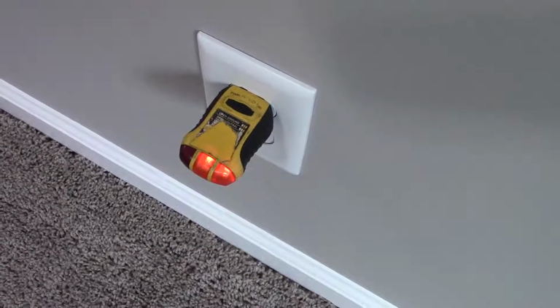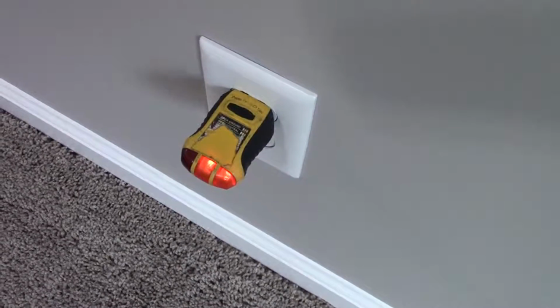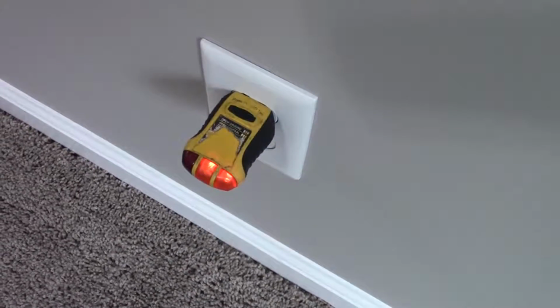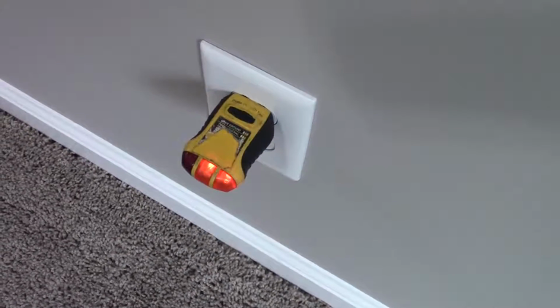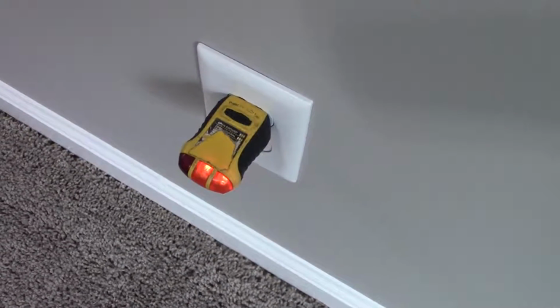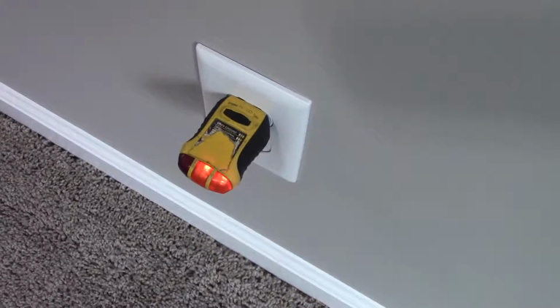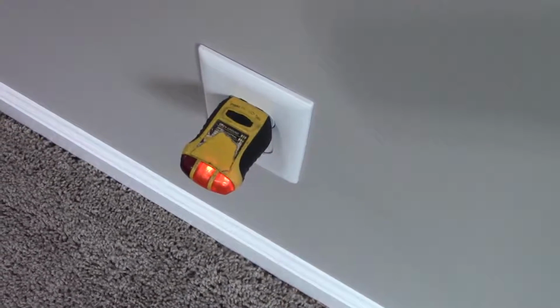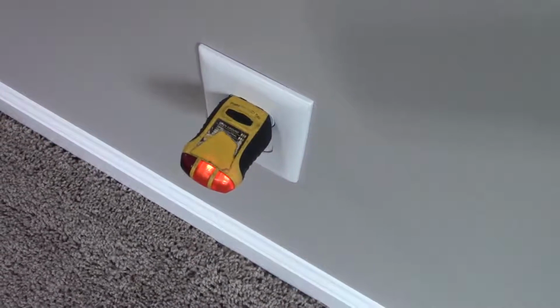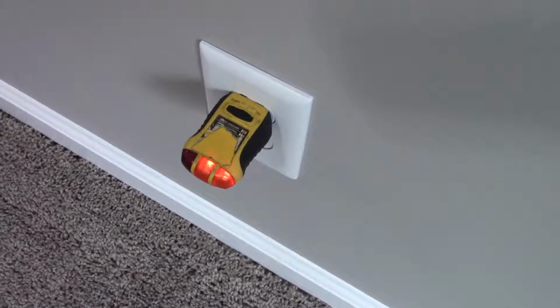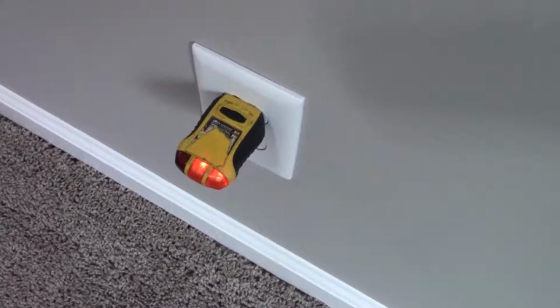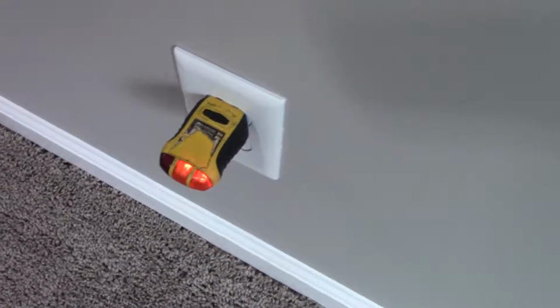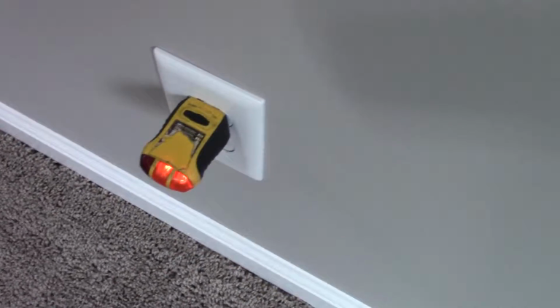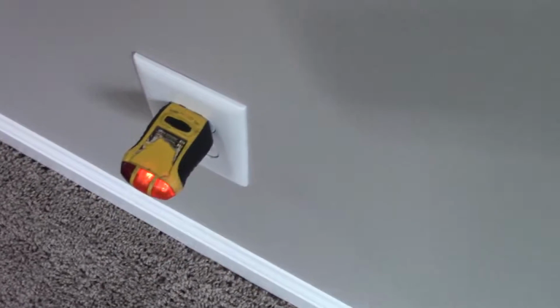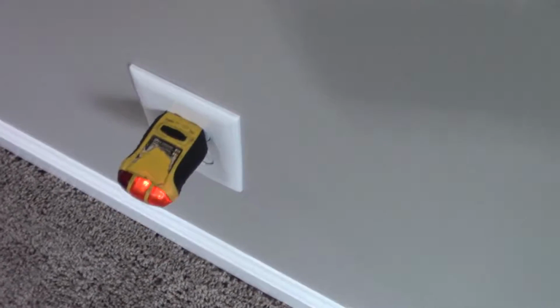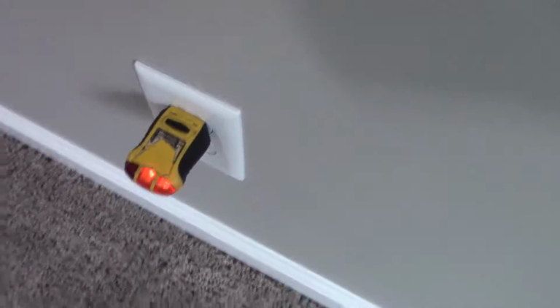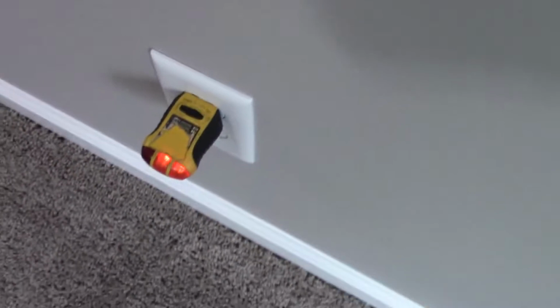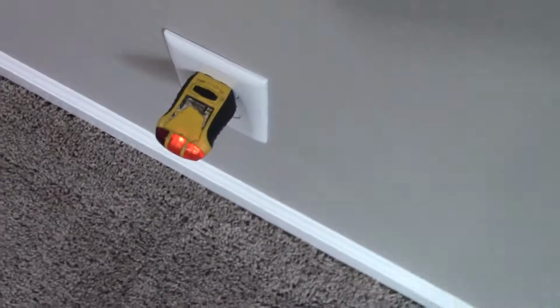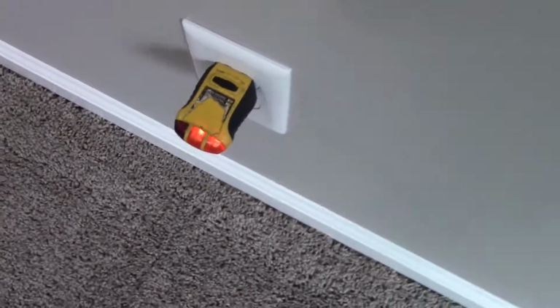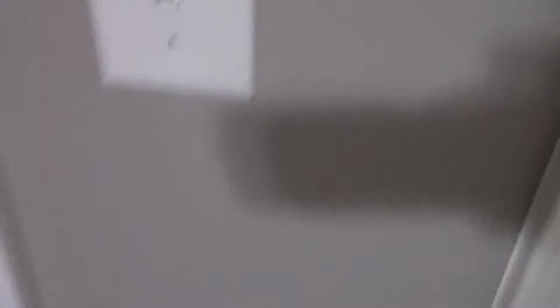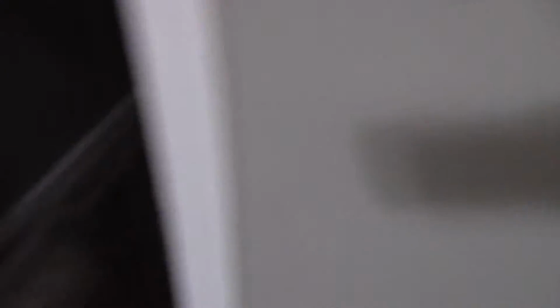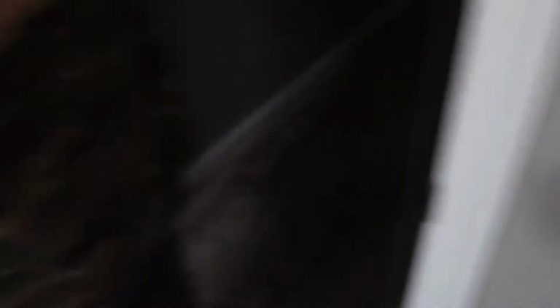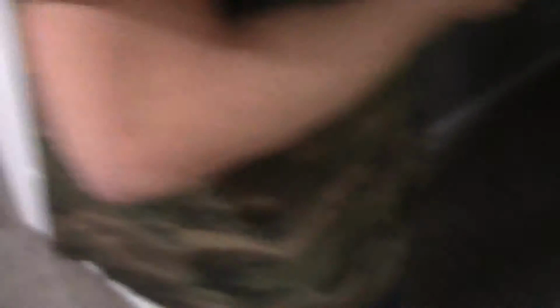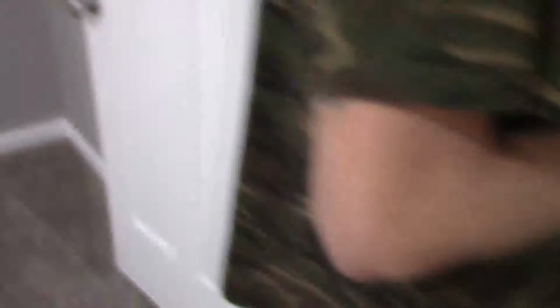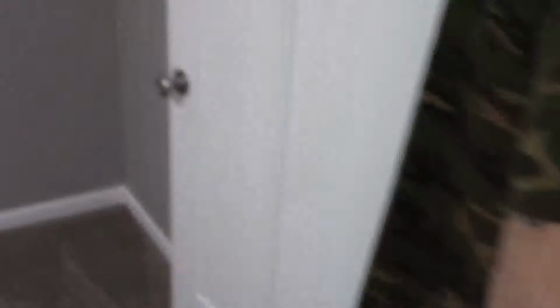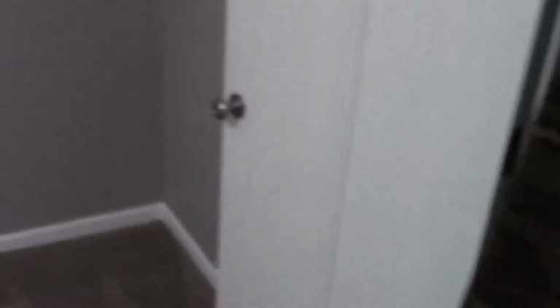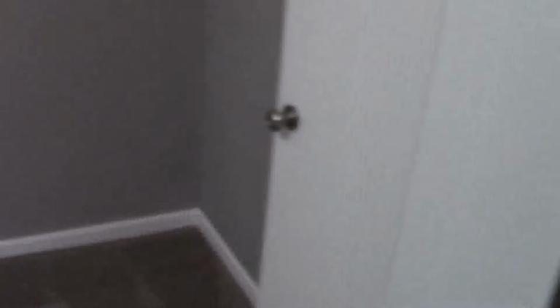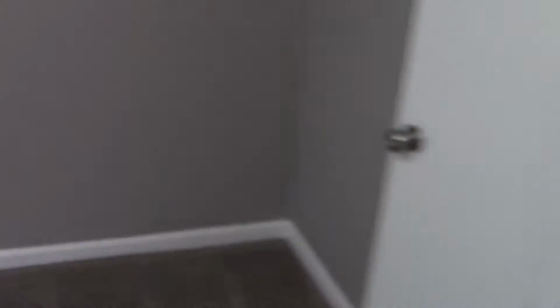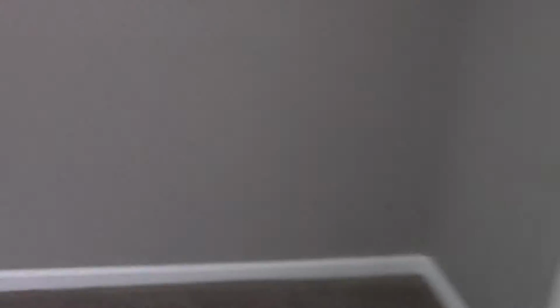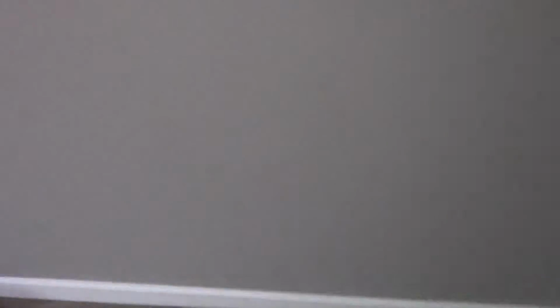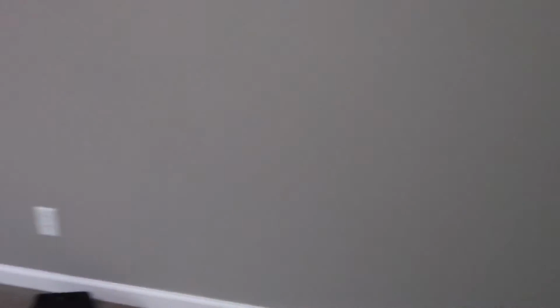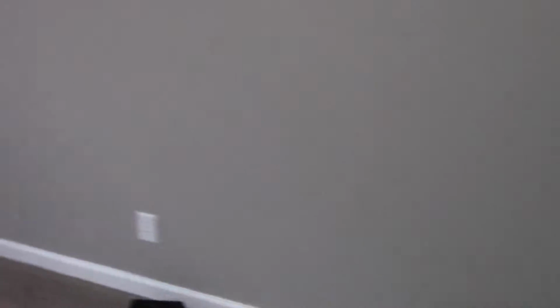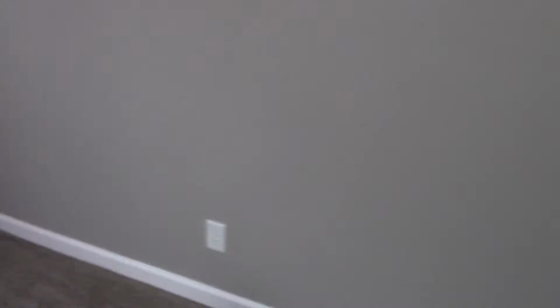Yeah, see, we don't want that — every single plug in here is on the switch.